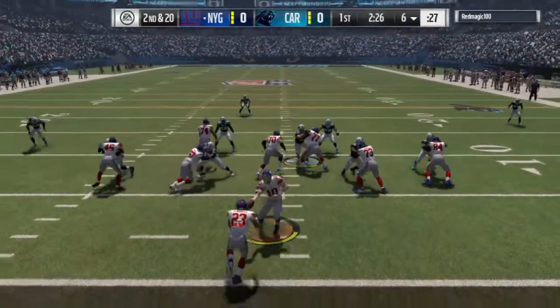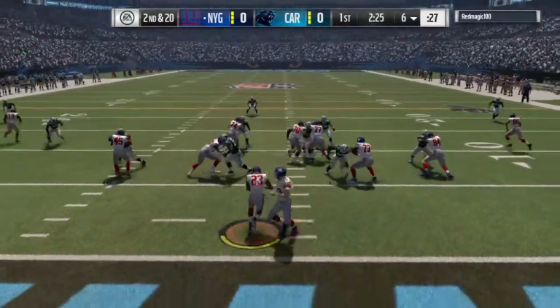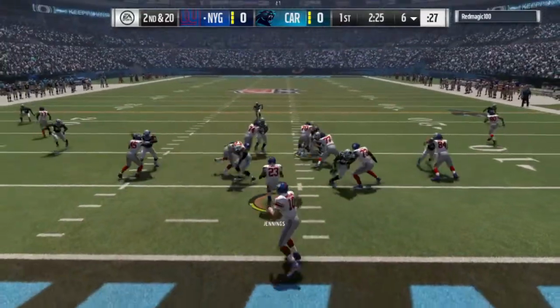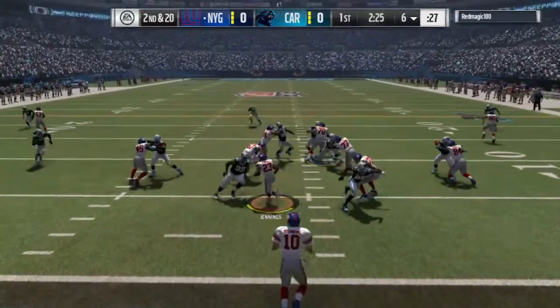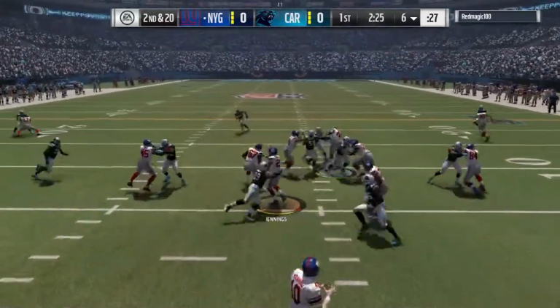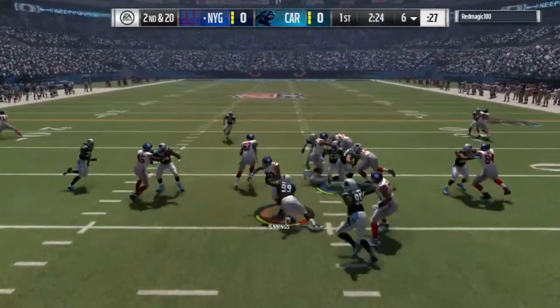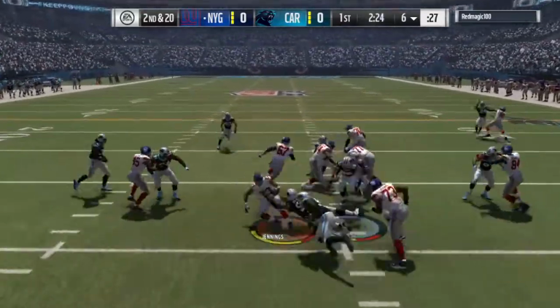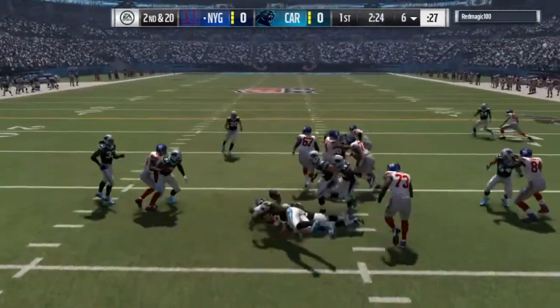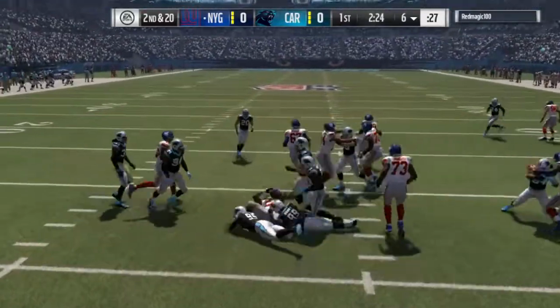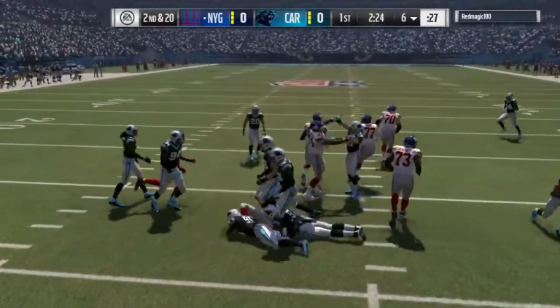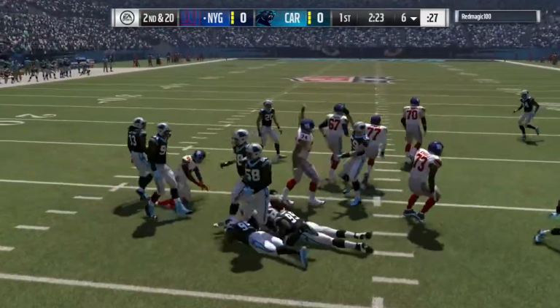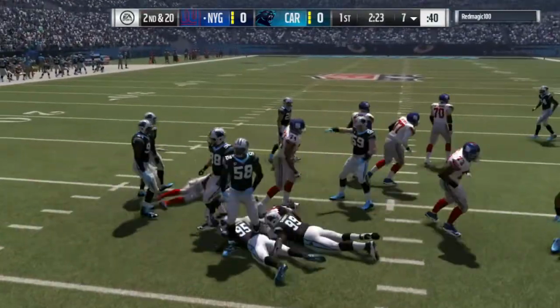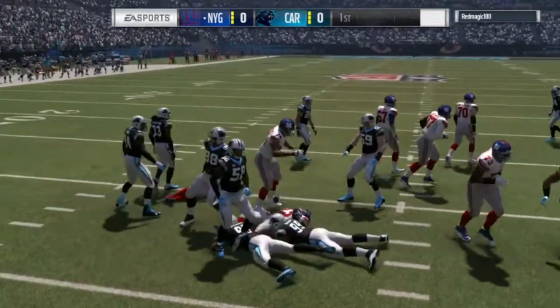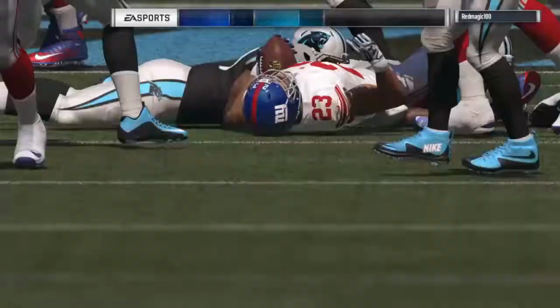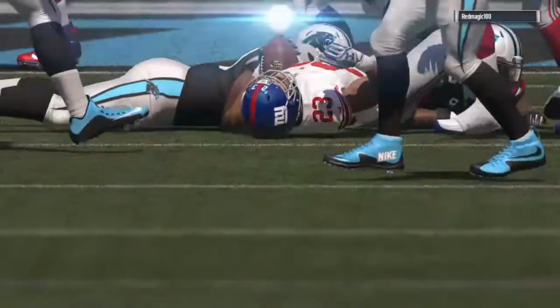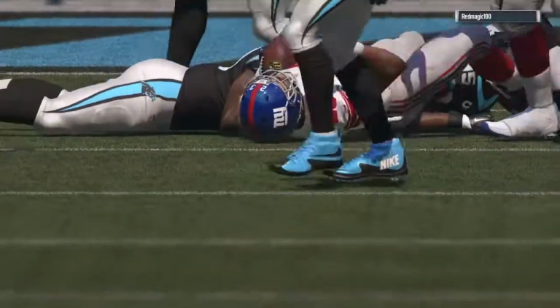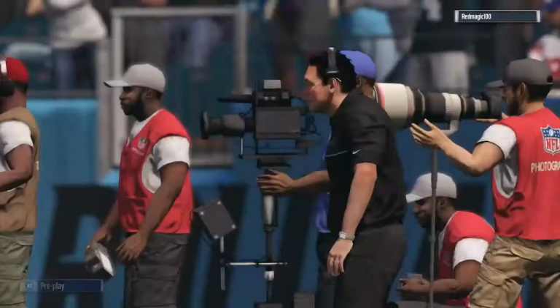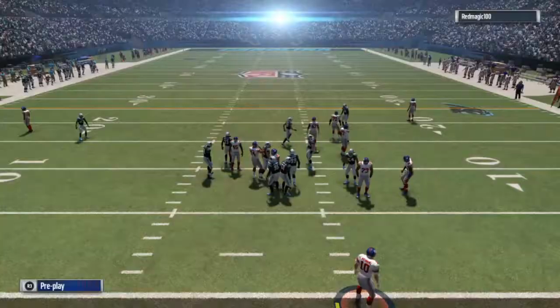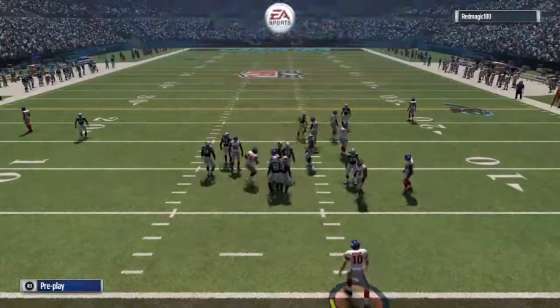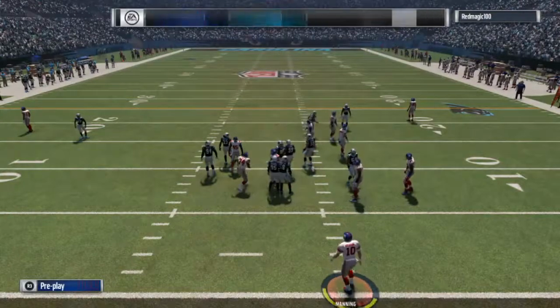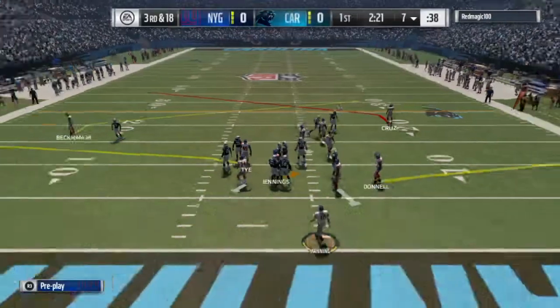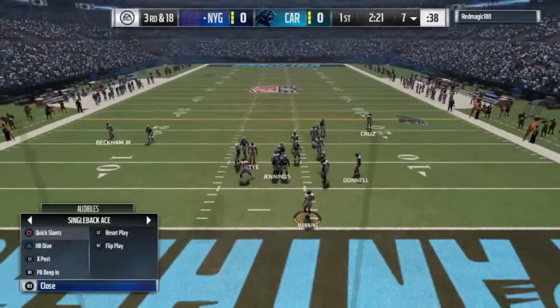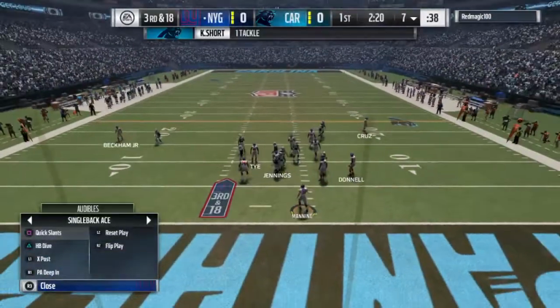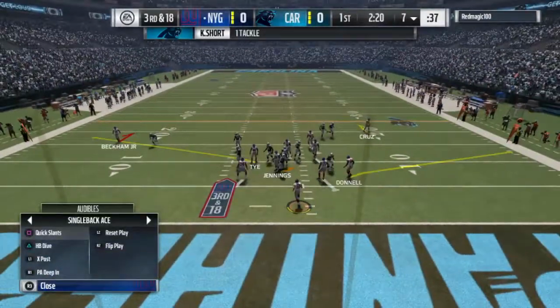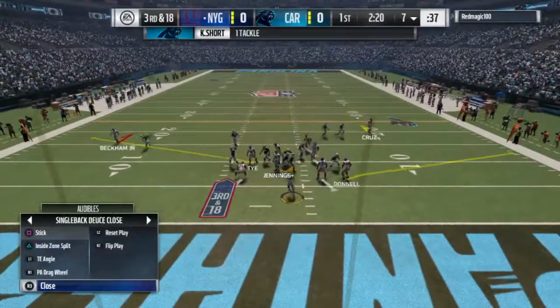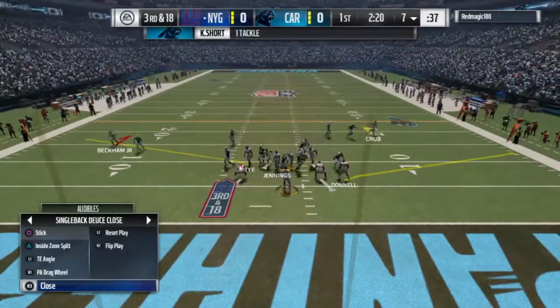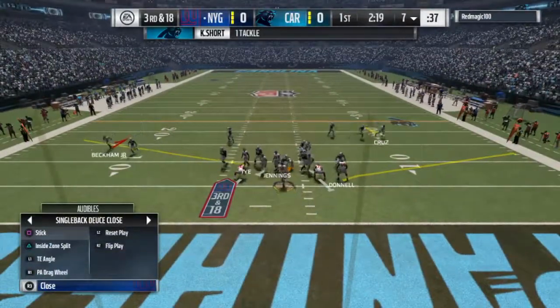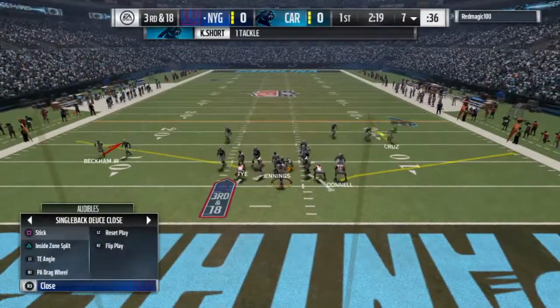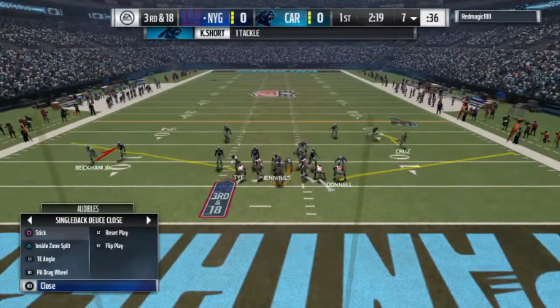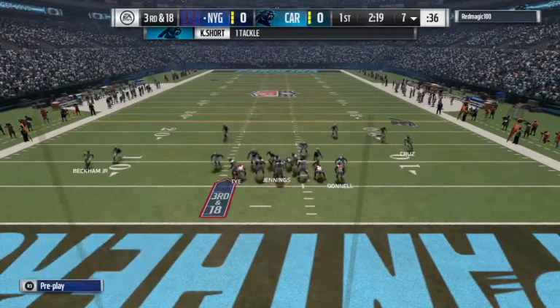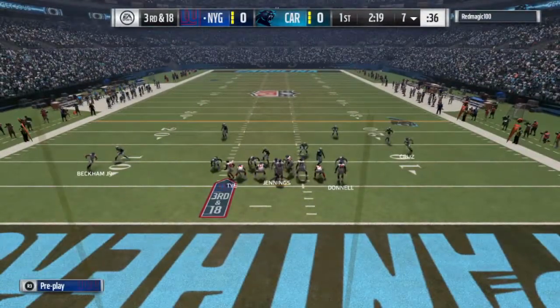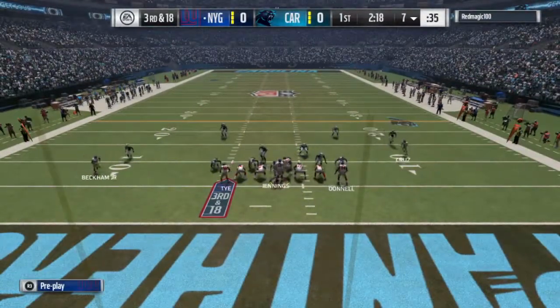Here's the former seventh-round pick, Rashad Jennings. And they only get a yard back there. They'll be left with a third down and long.